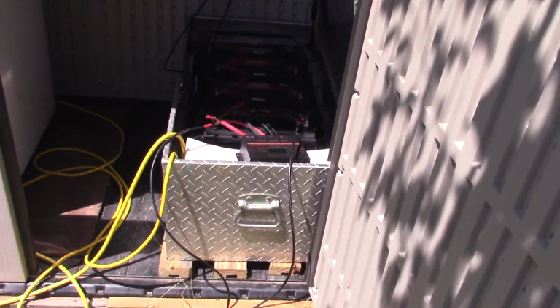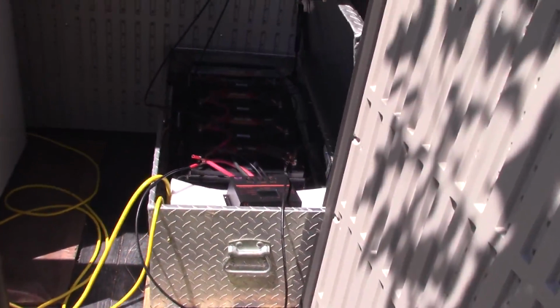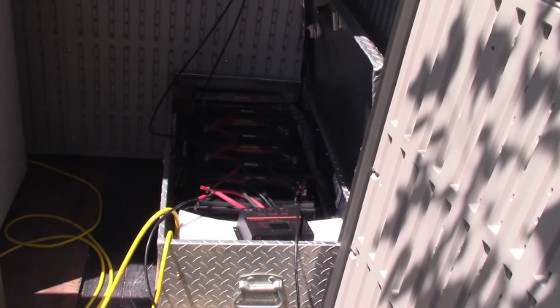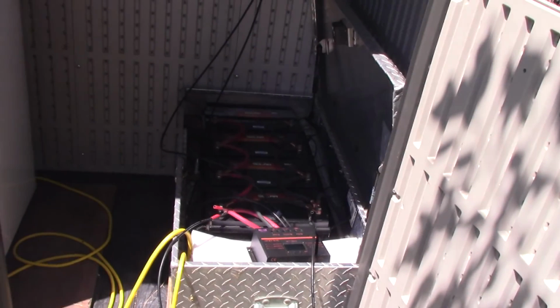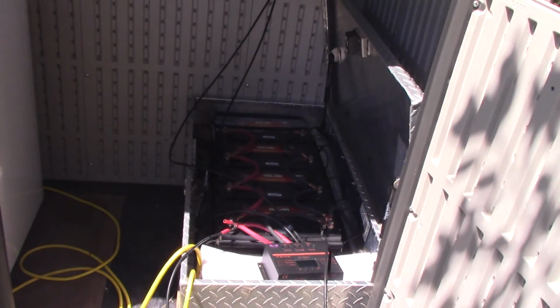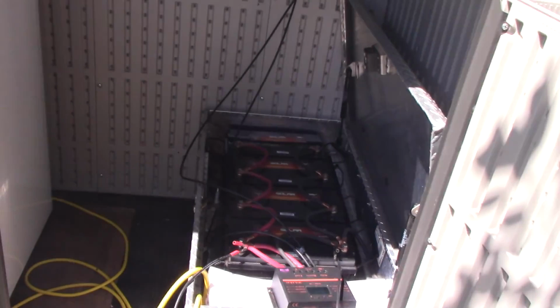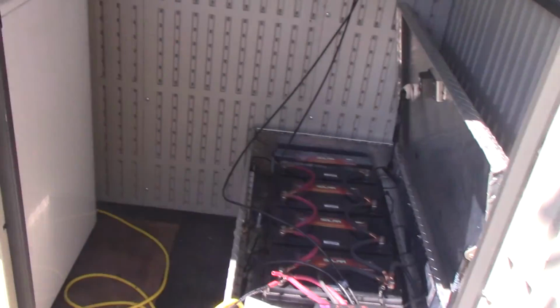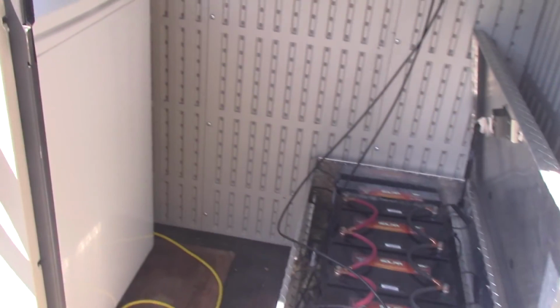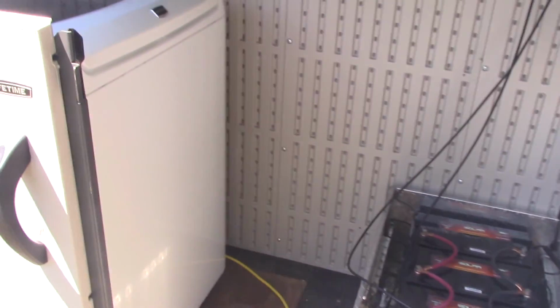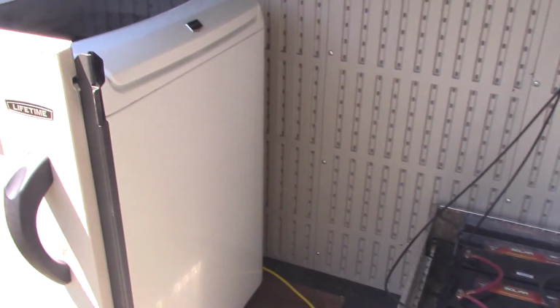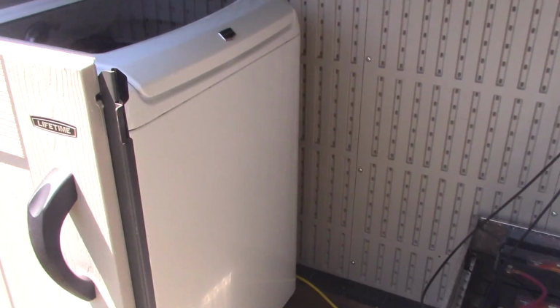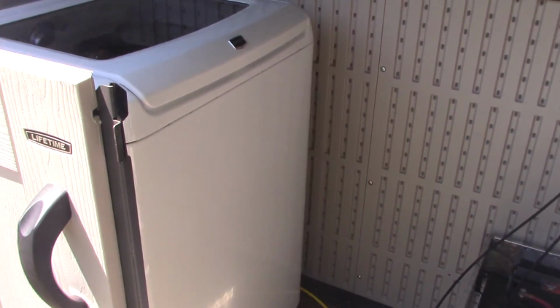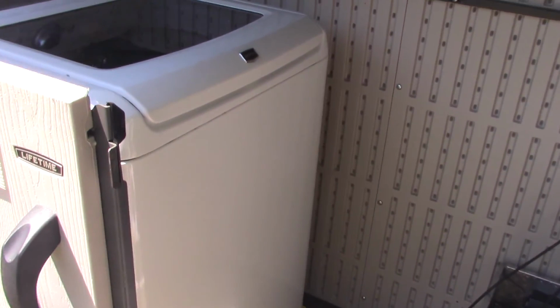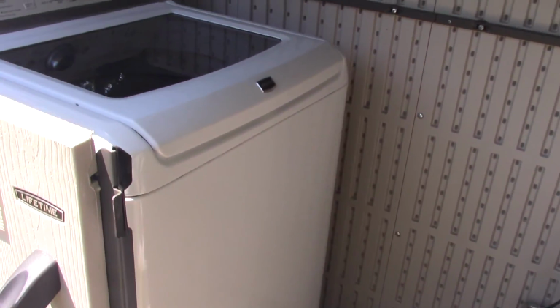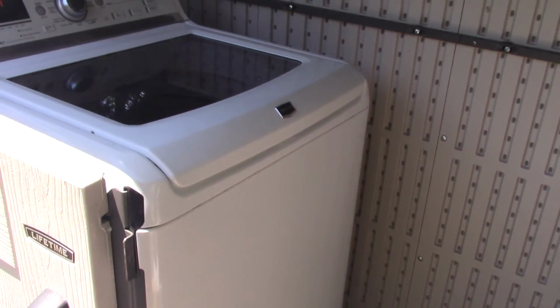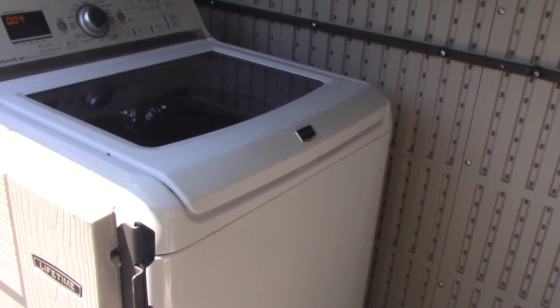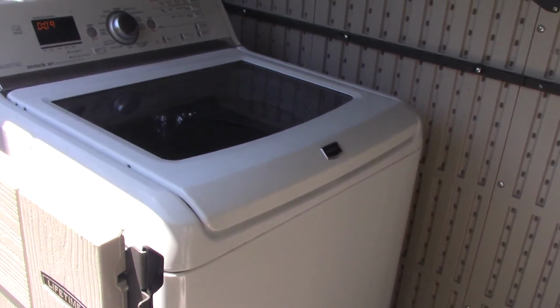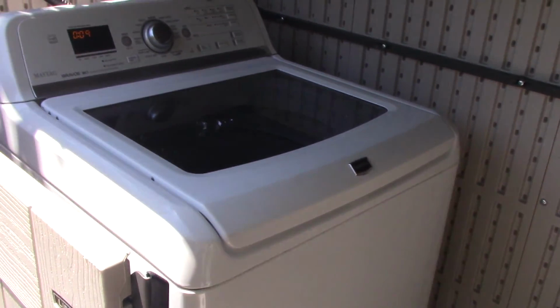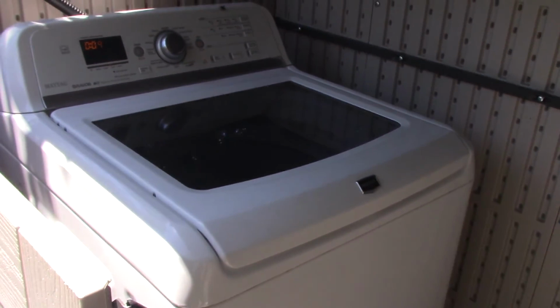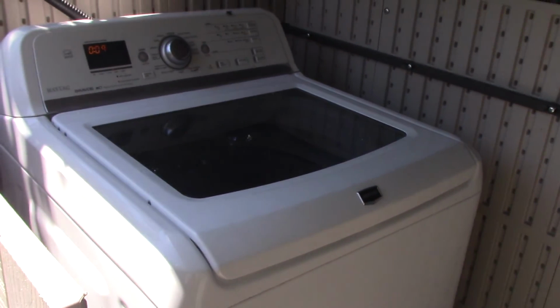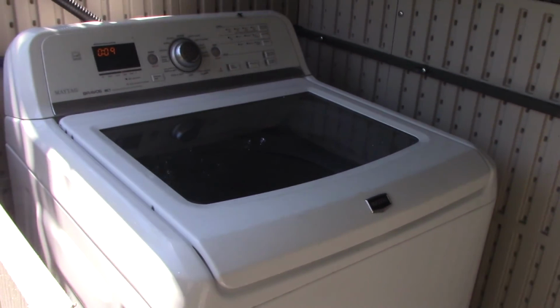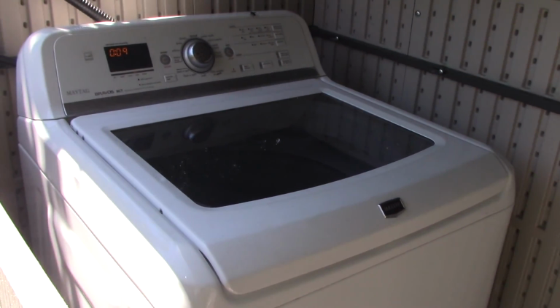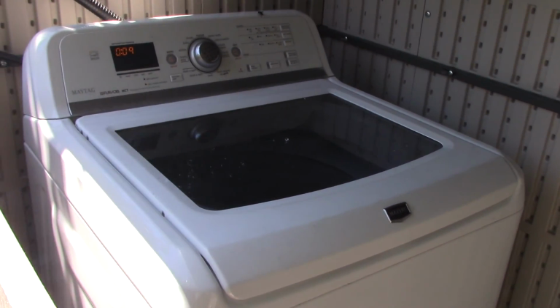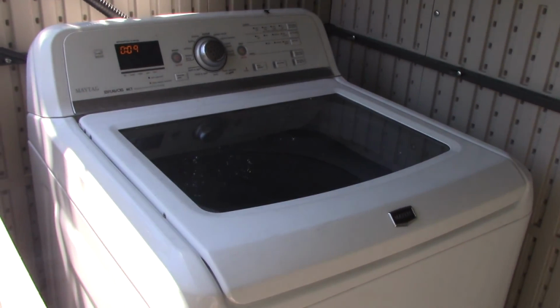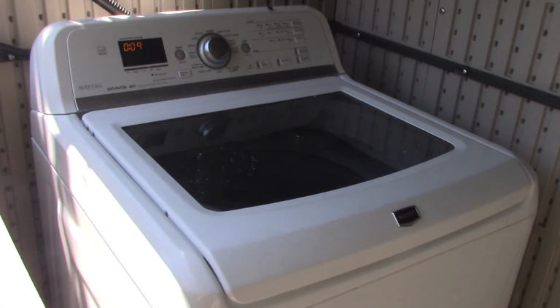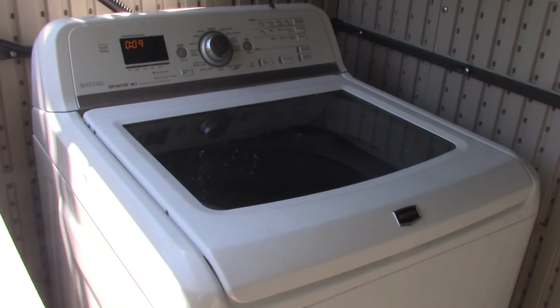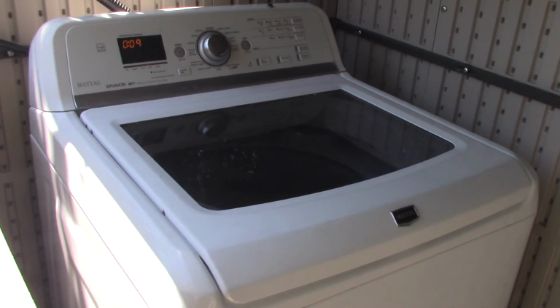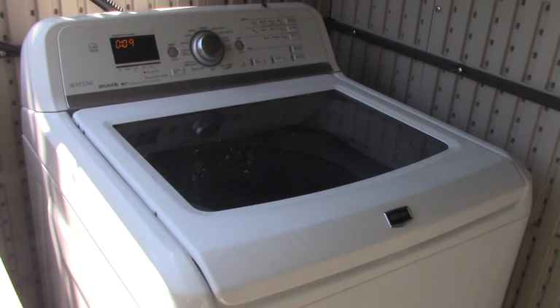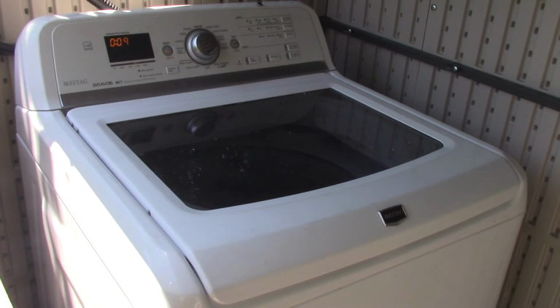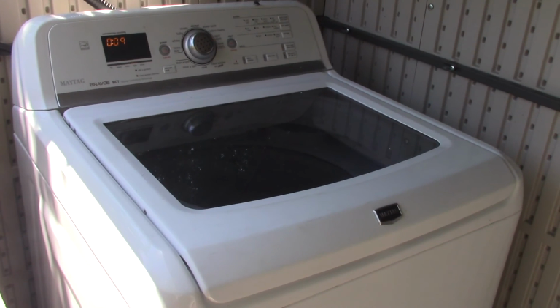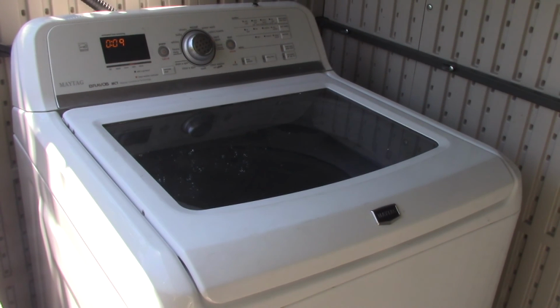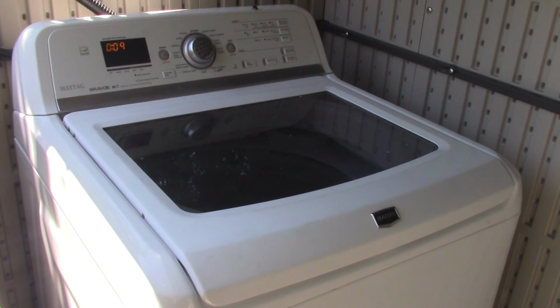Just because you're off-grid doesn't mean you can't have a laundry machine. Shalom.